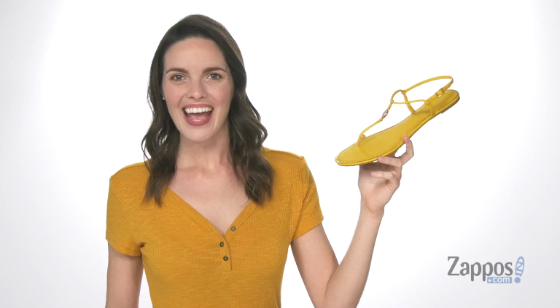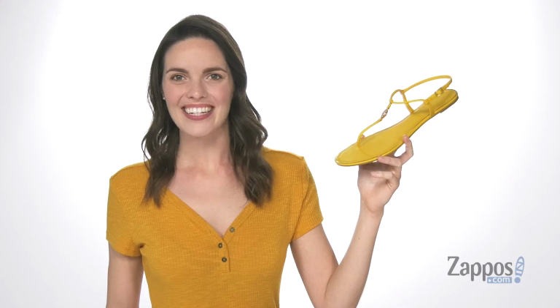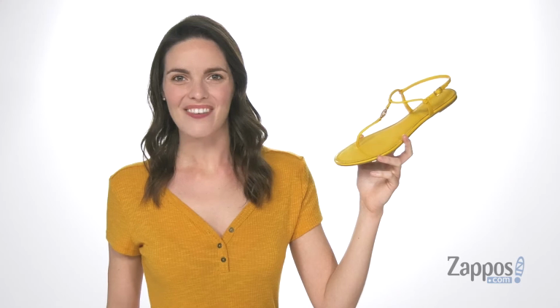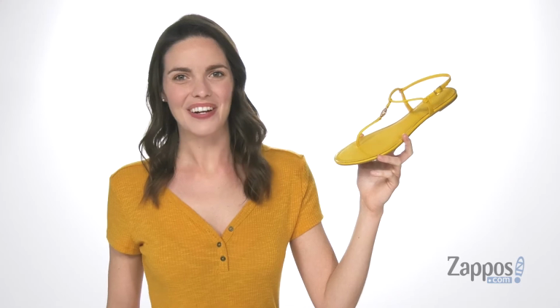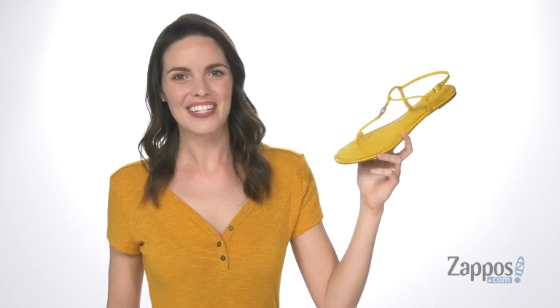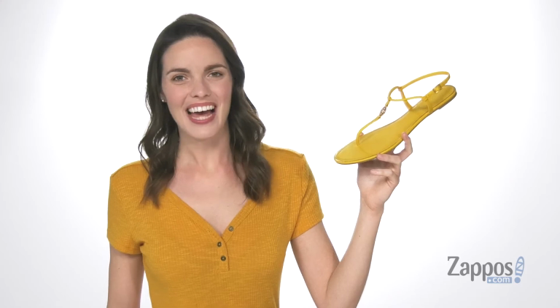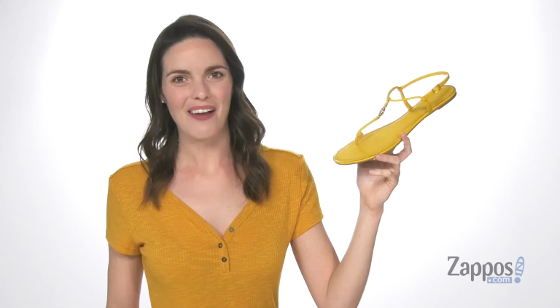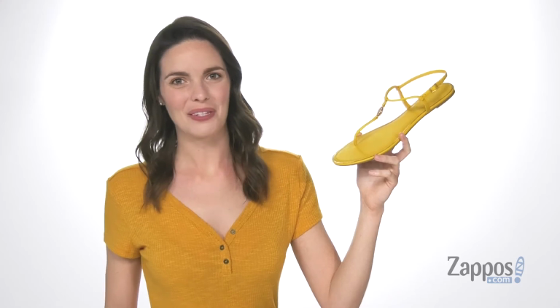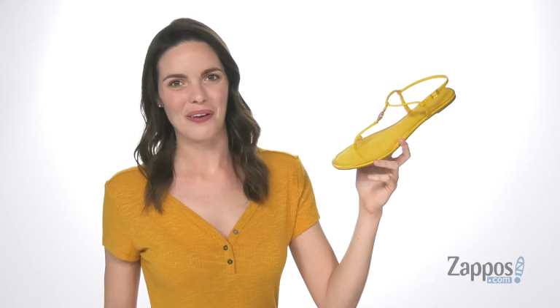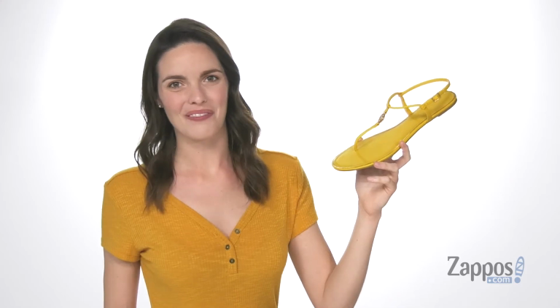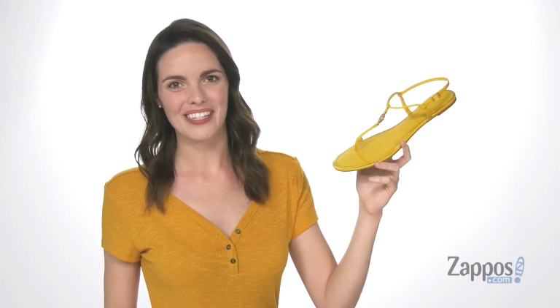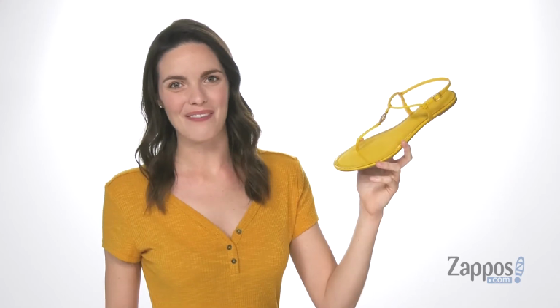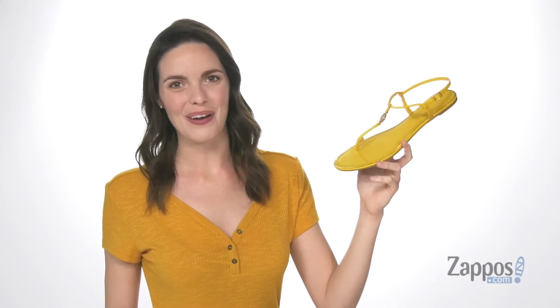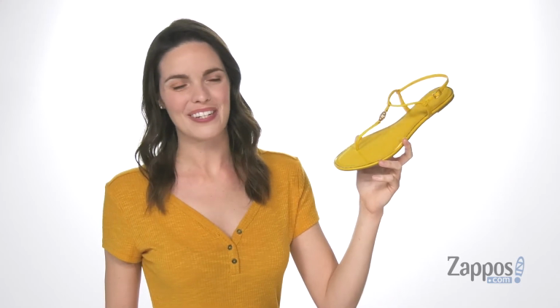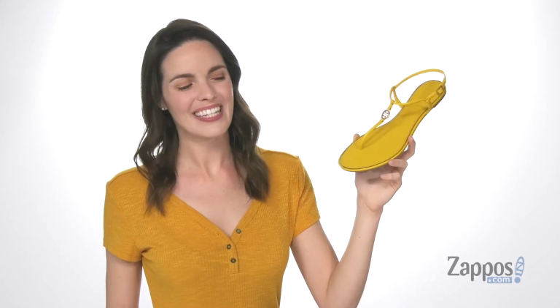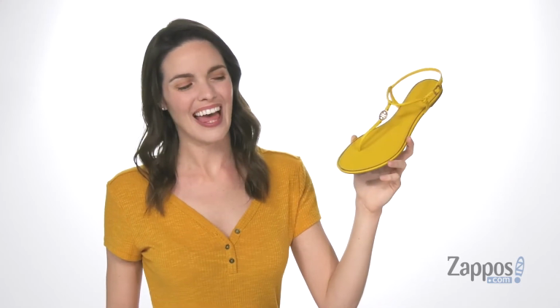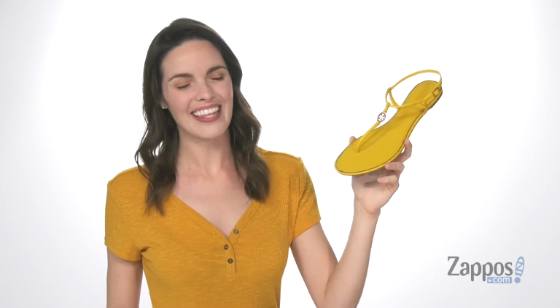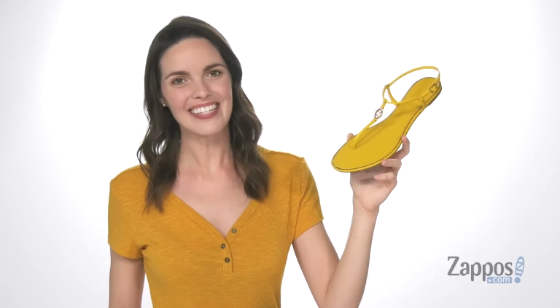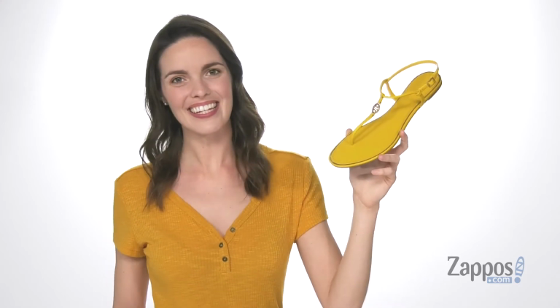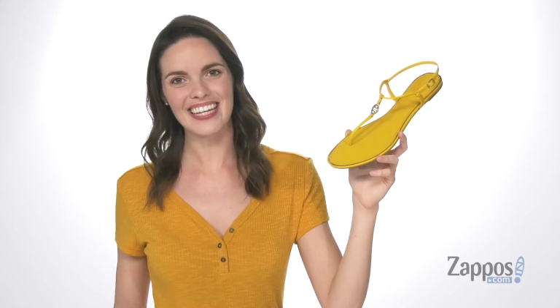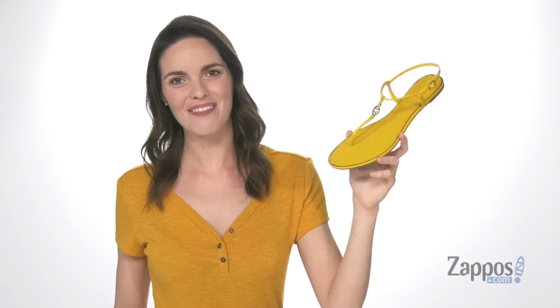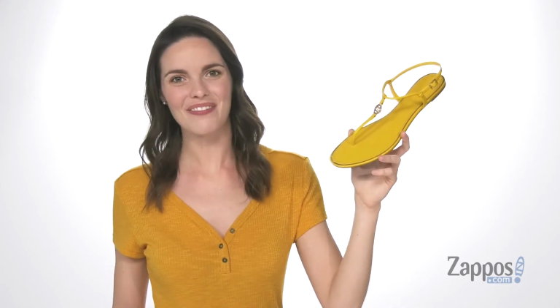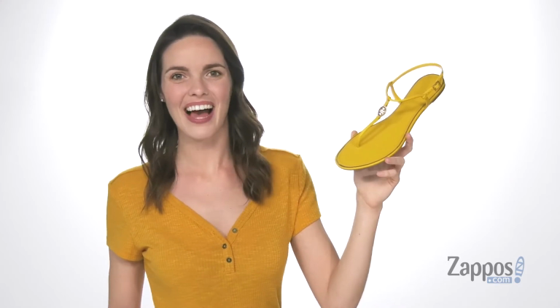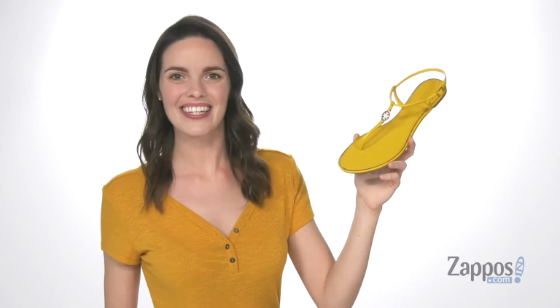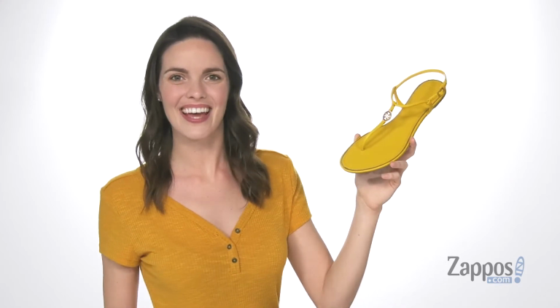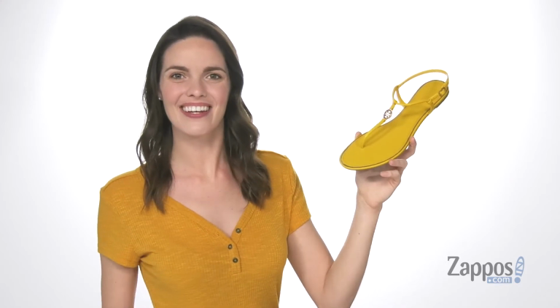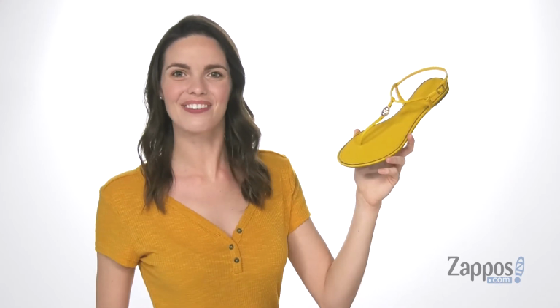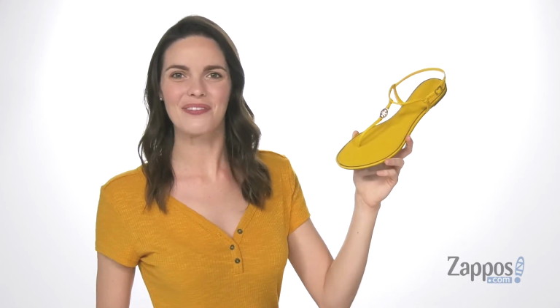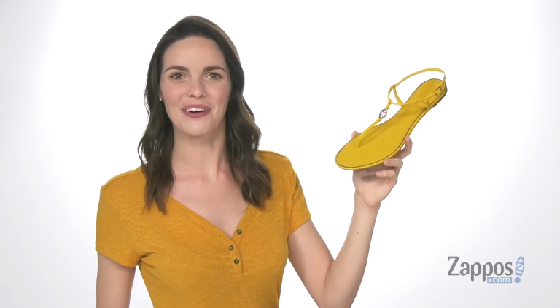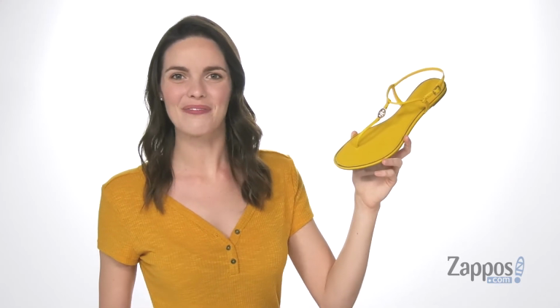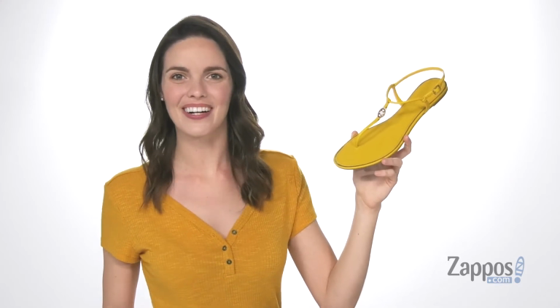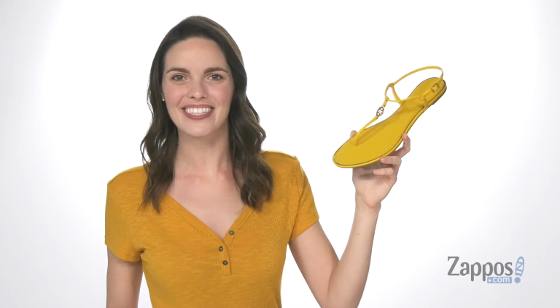Hey shoppers, I'm Zoe from Zappos and this is the Emi flat sandal from Tory Burch.